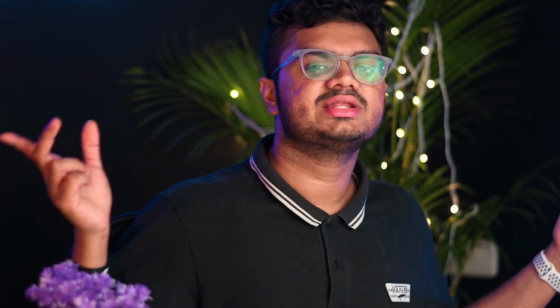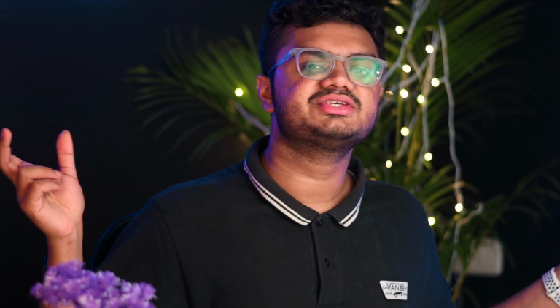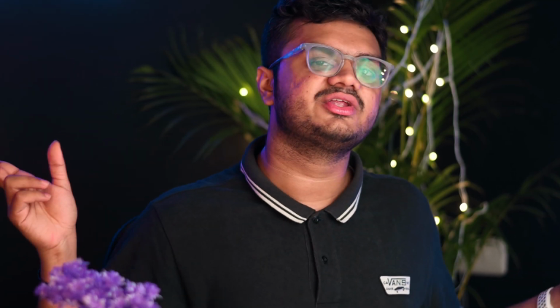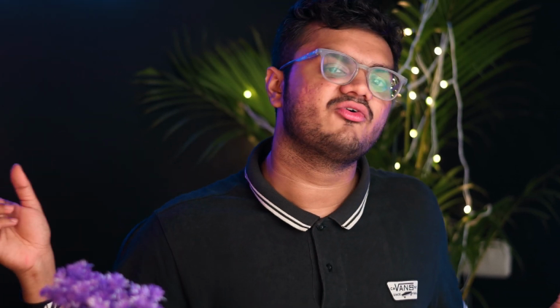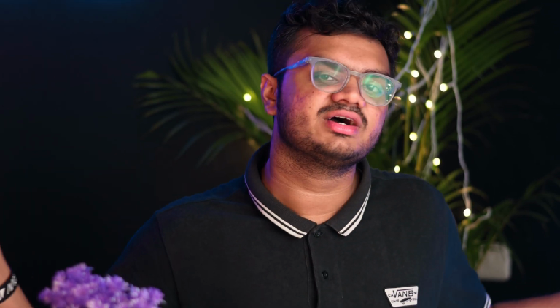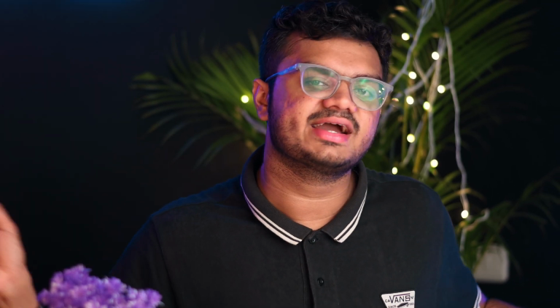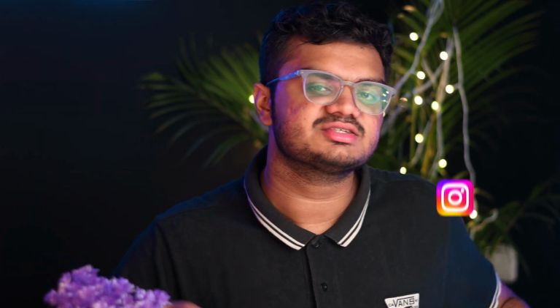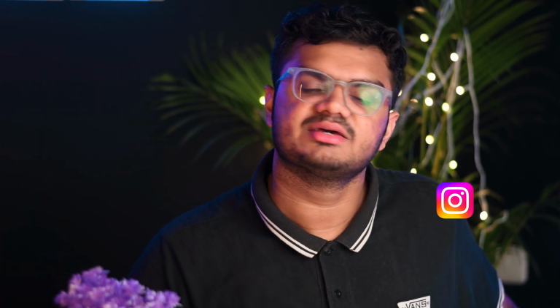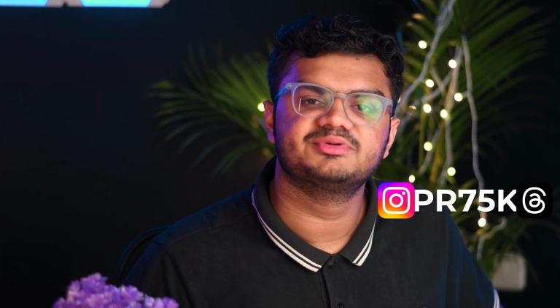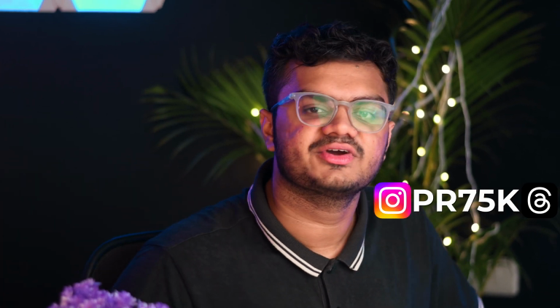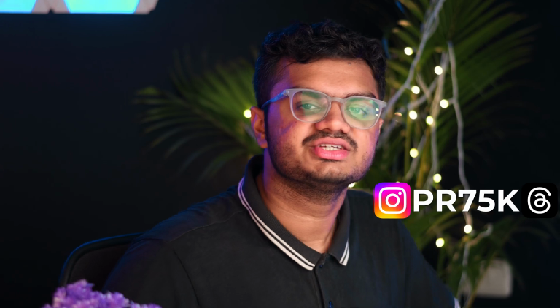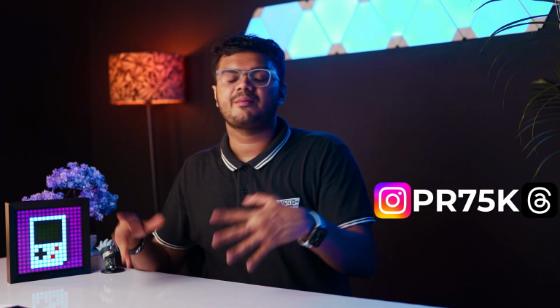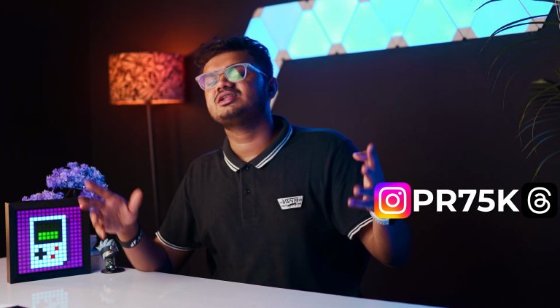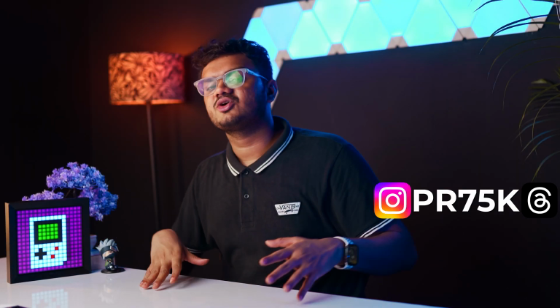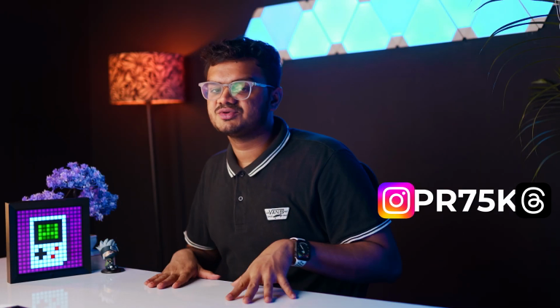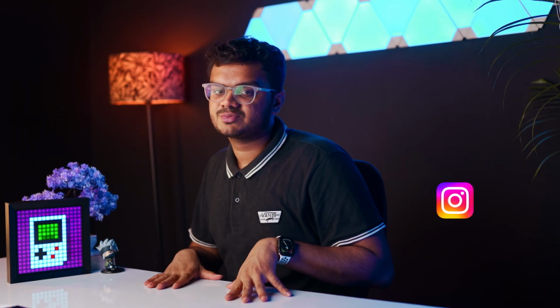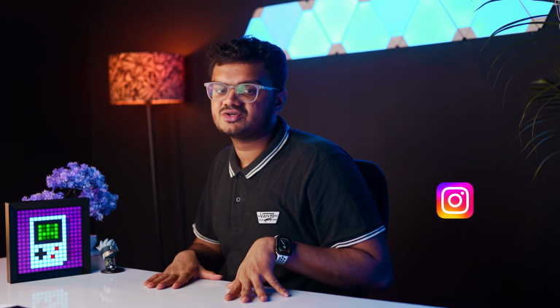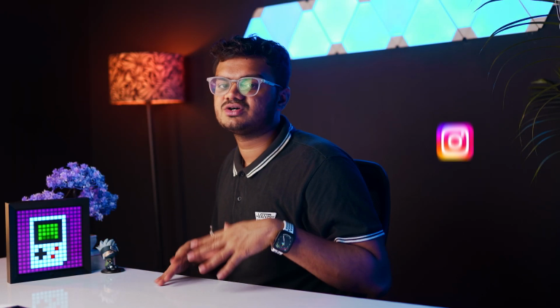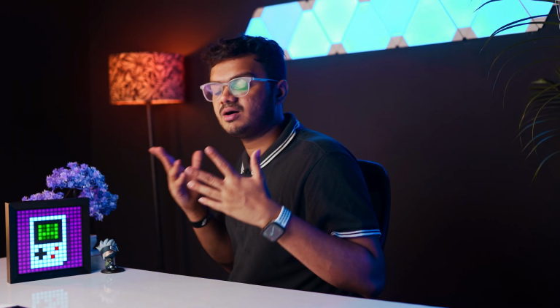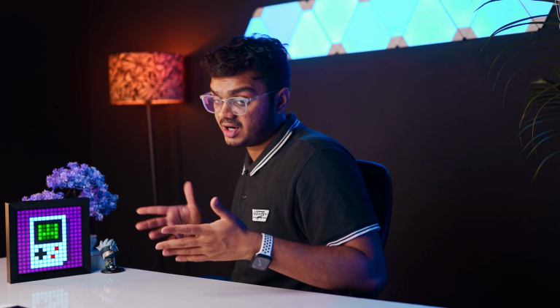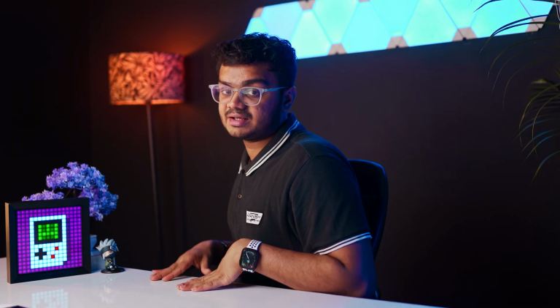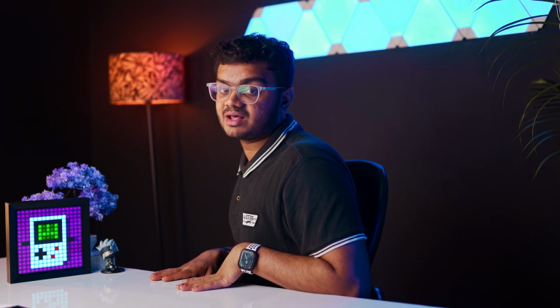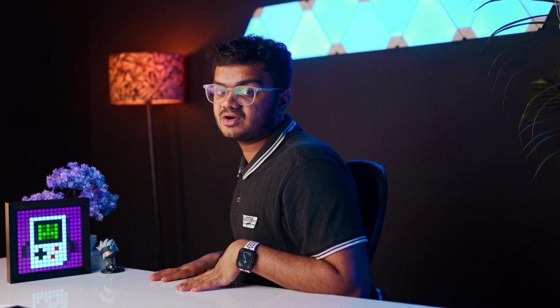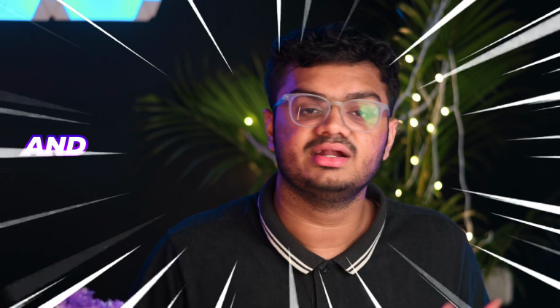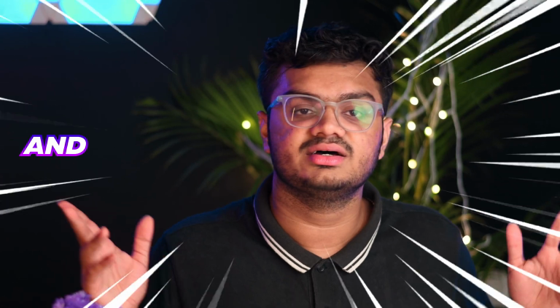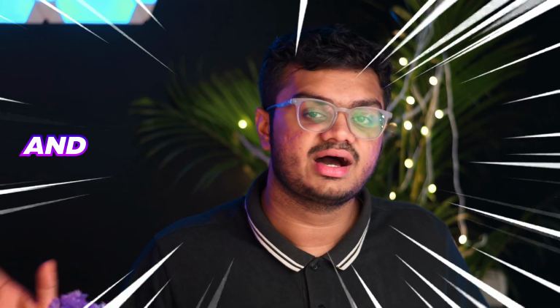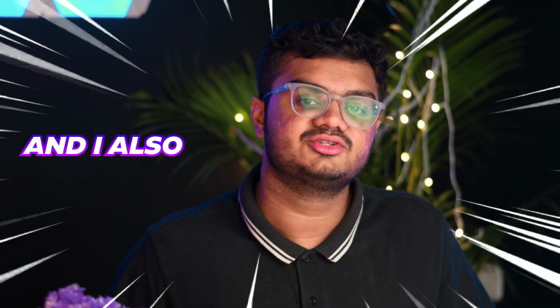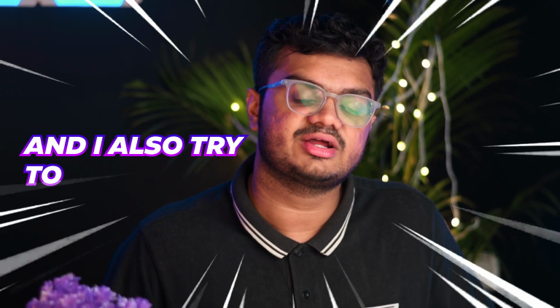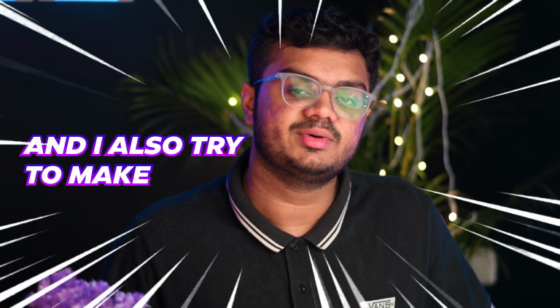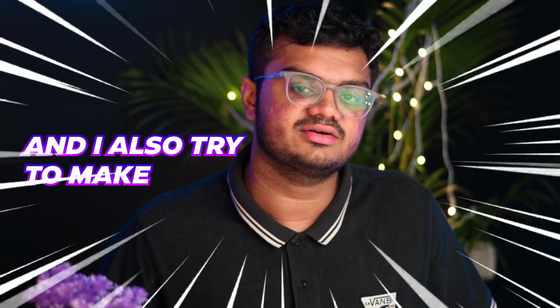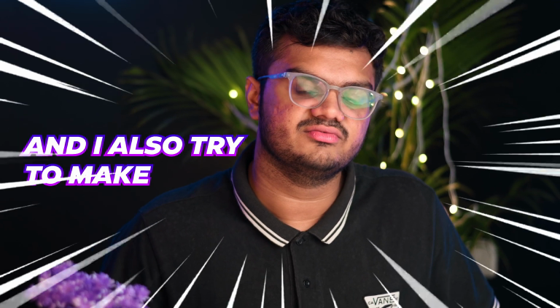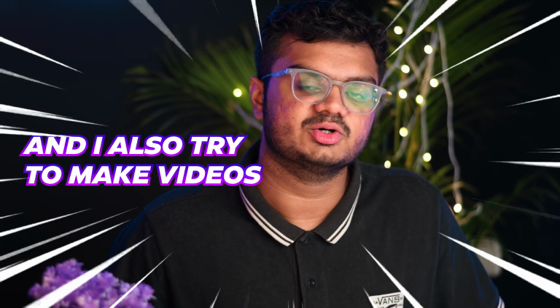In case you're new over here, hey guys, my name is Pritz Viraj. I'm an electronic music producer, a part-time gamer, and I also try to make videos.